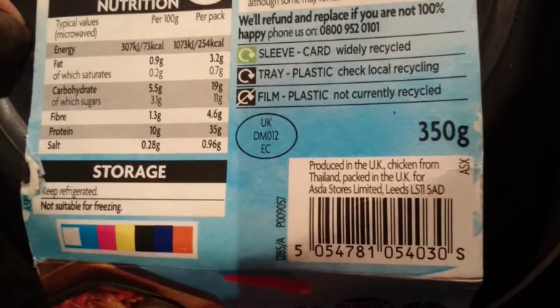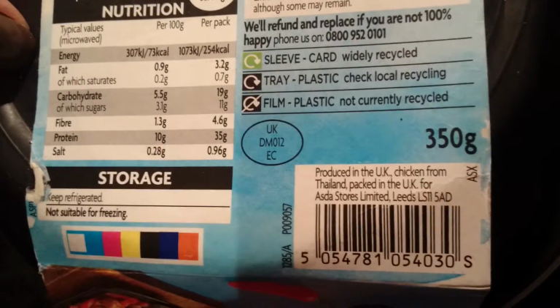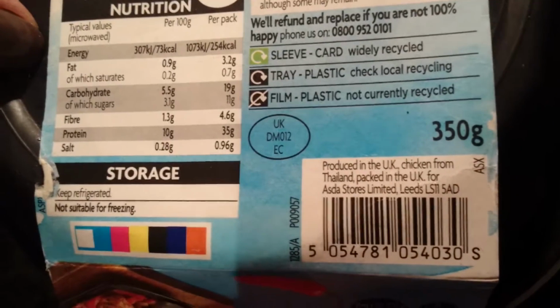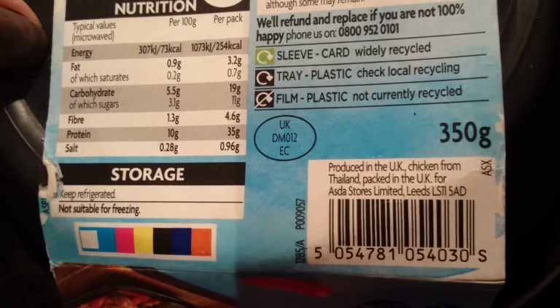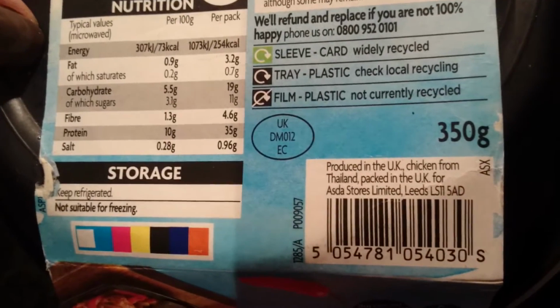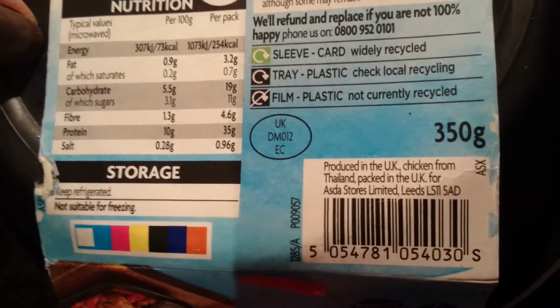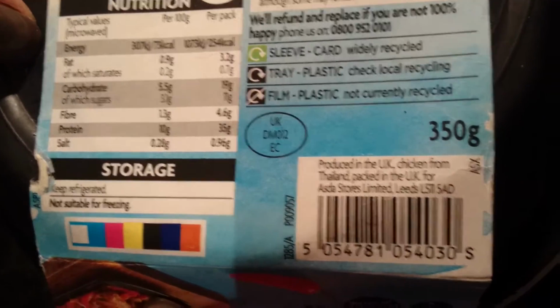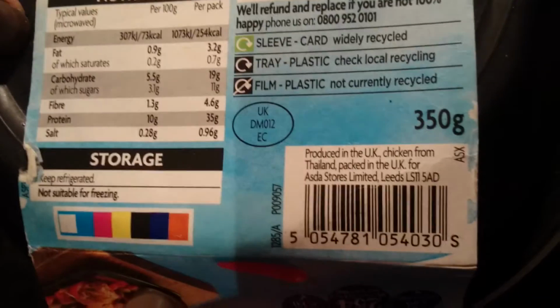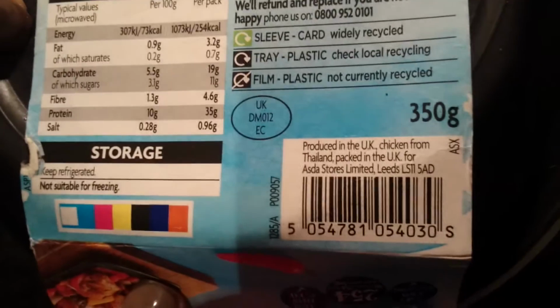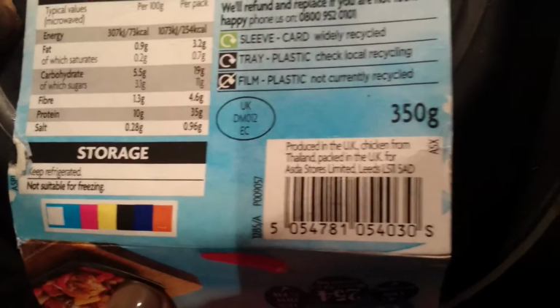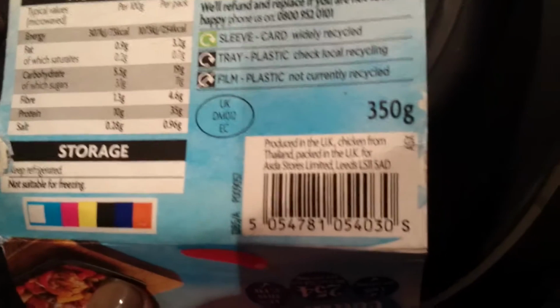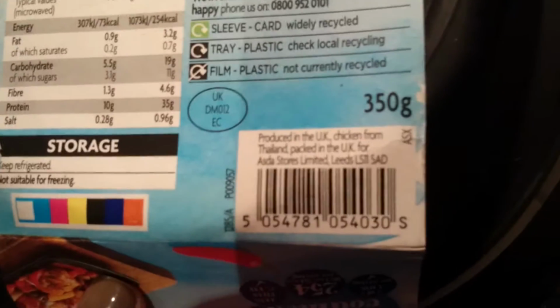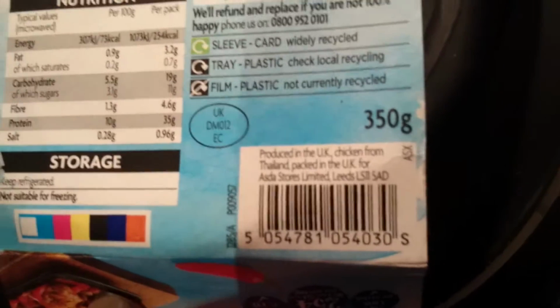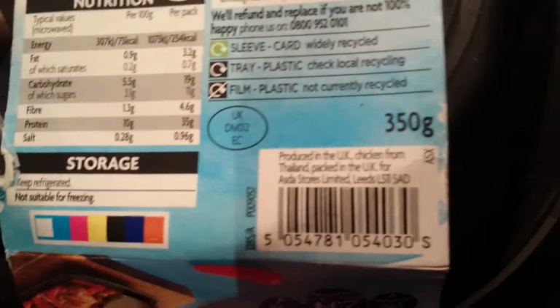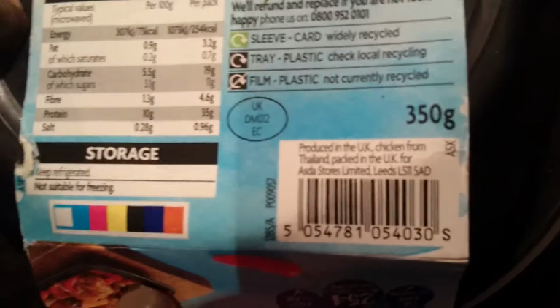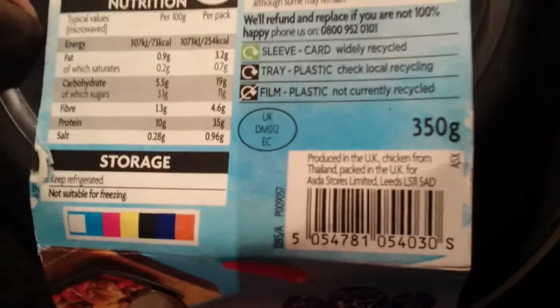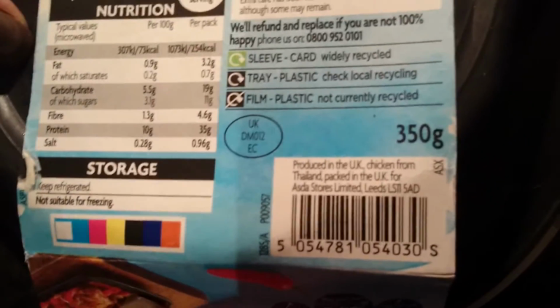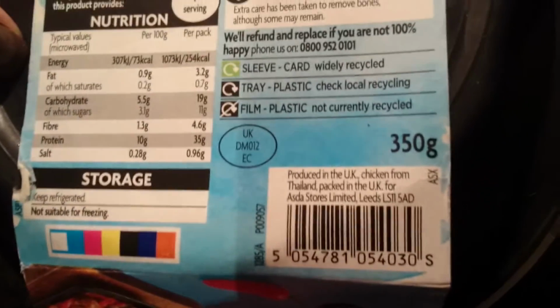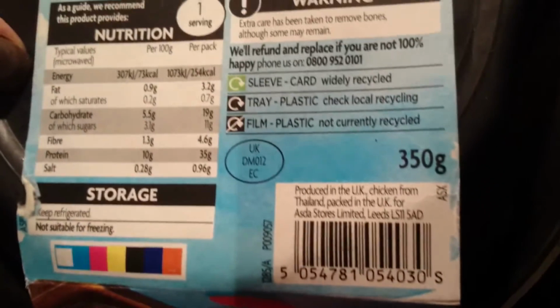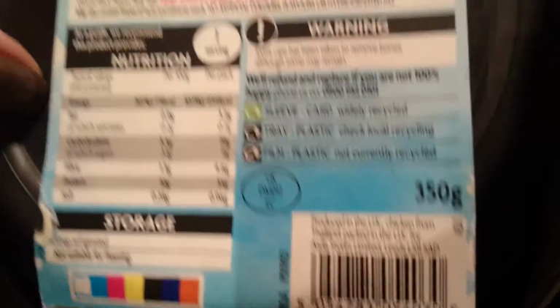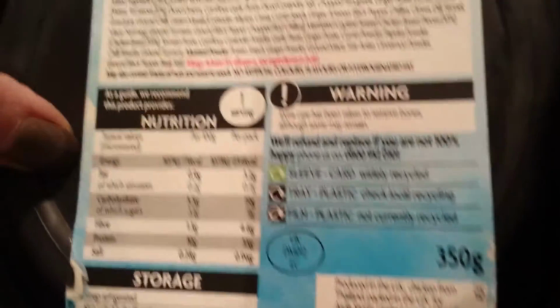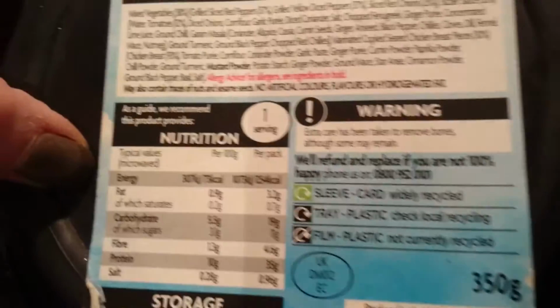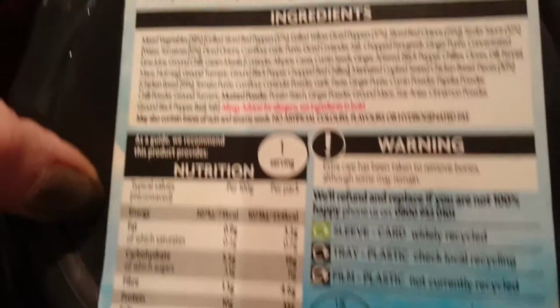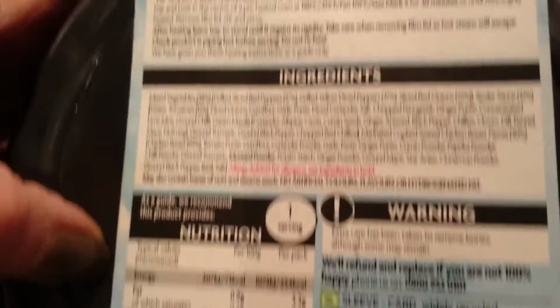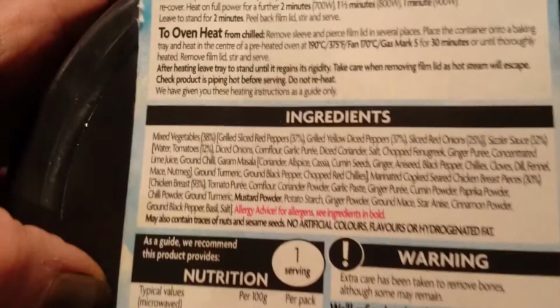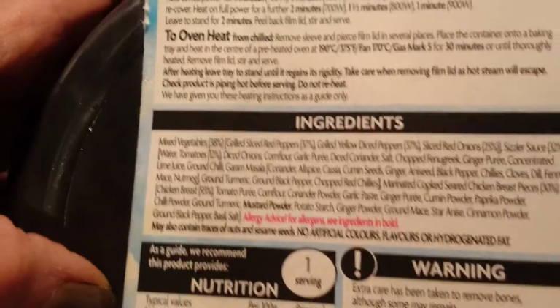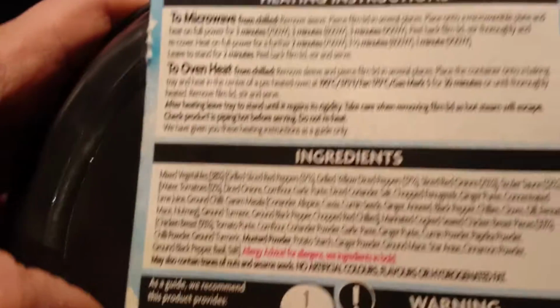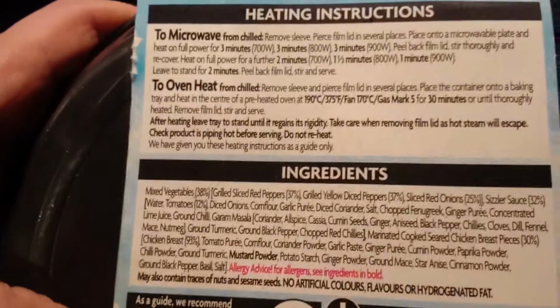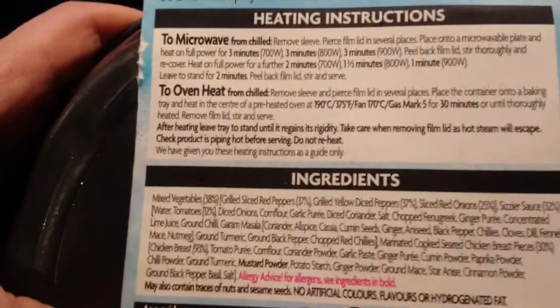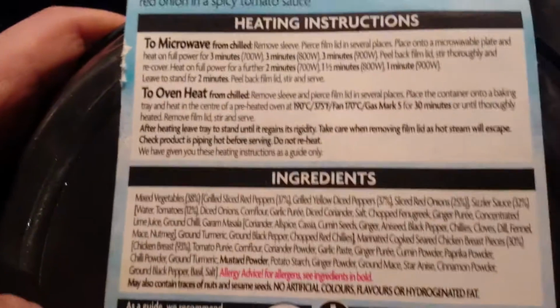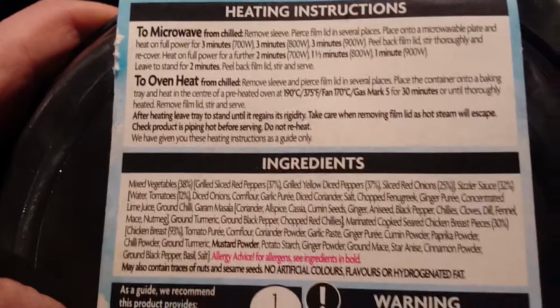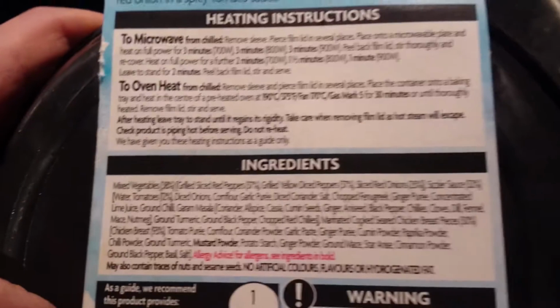There you go, no British chickens. Is that a good thing? Only you can answer that.